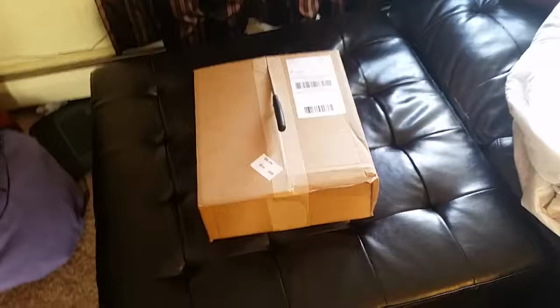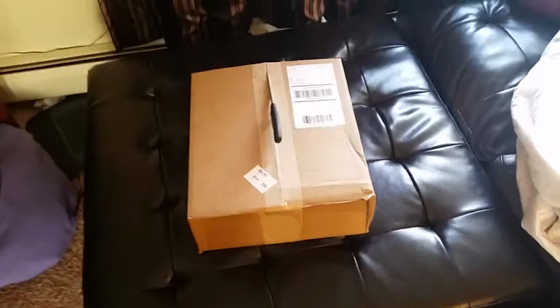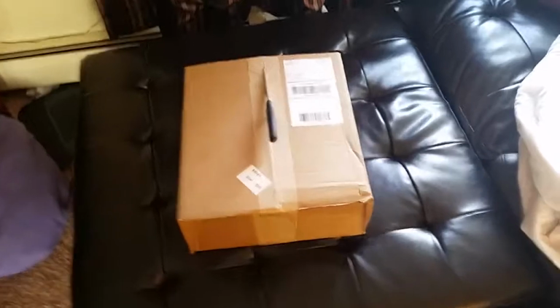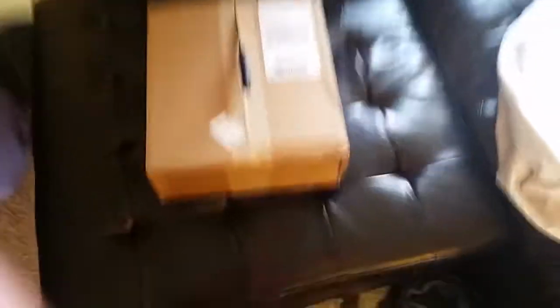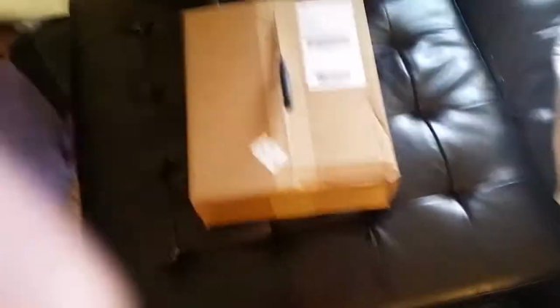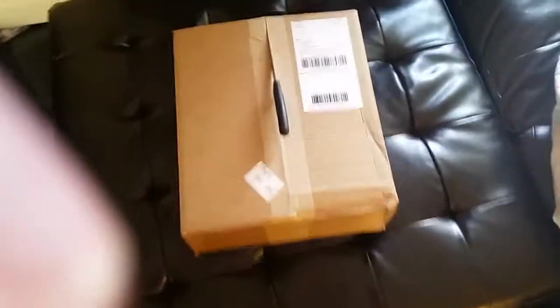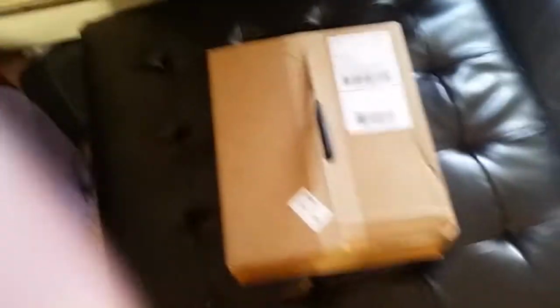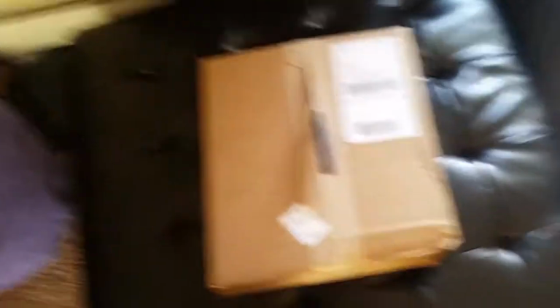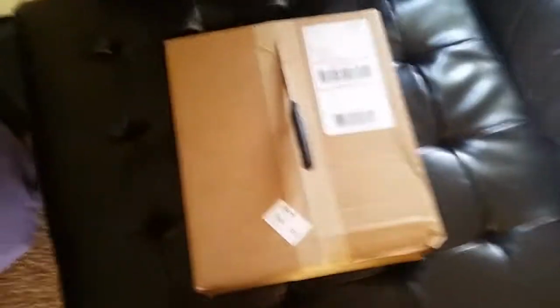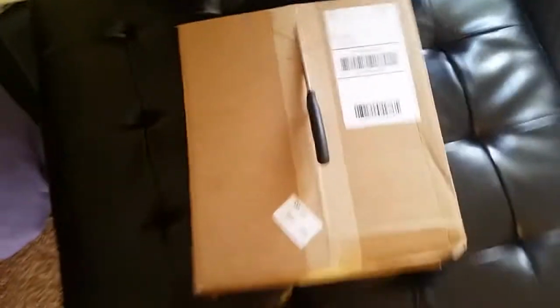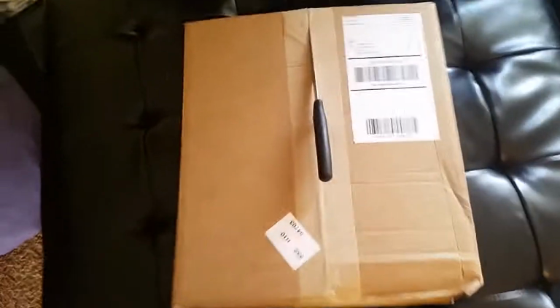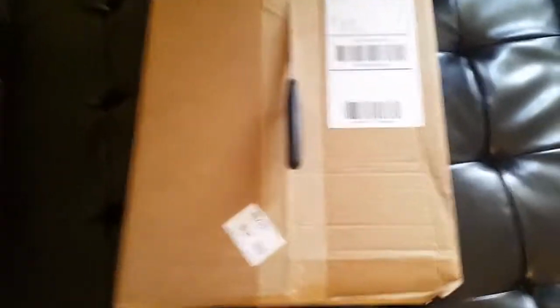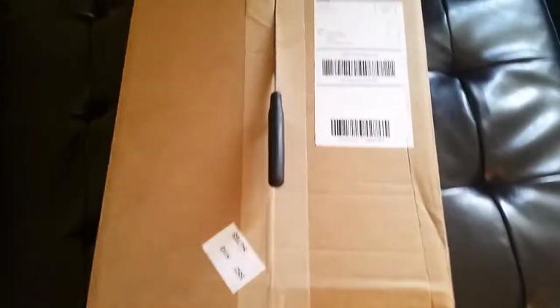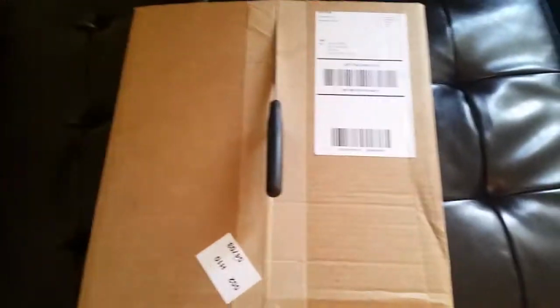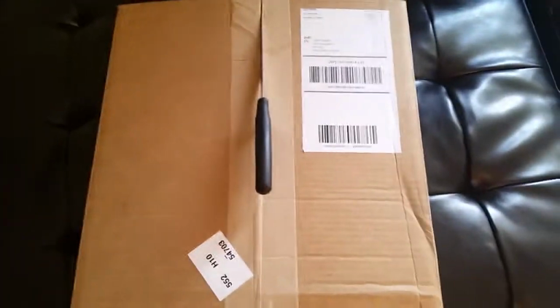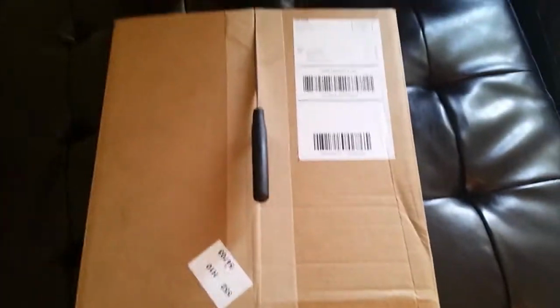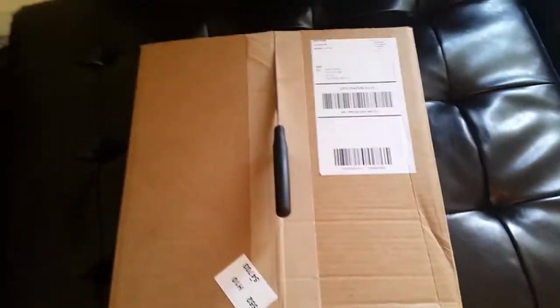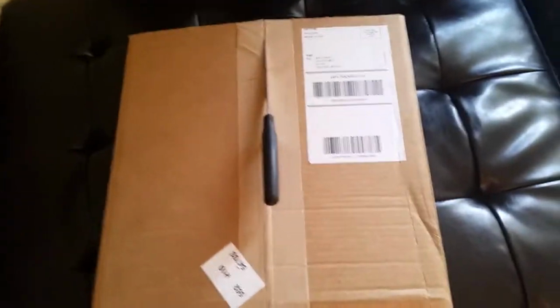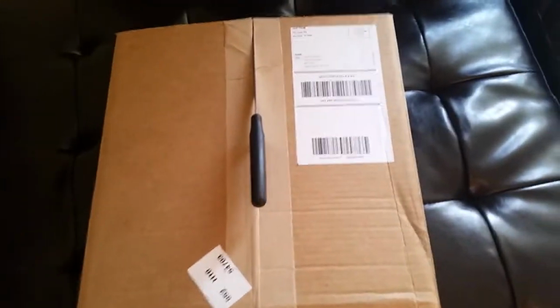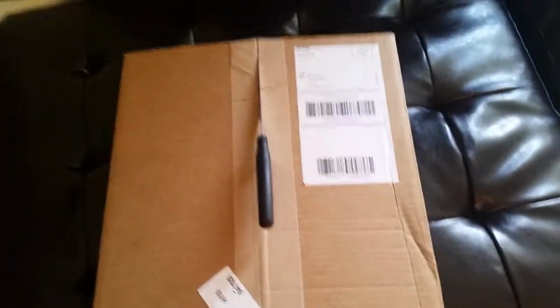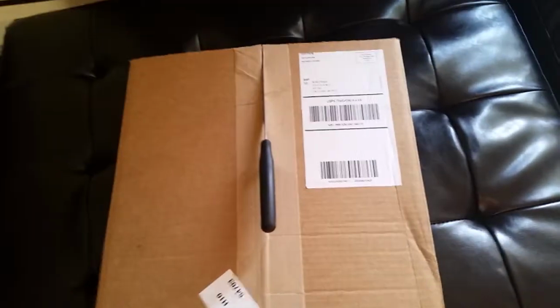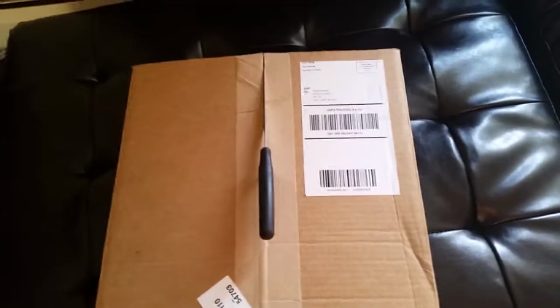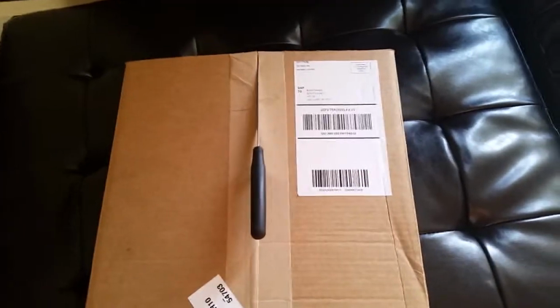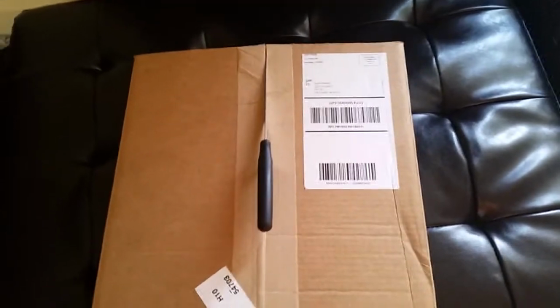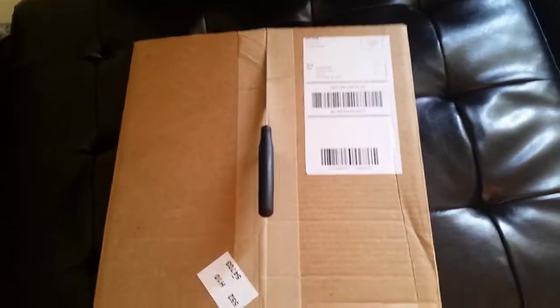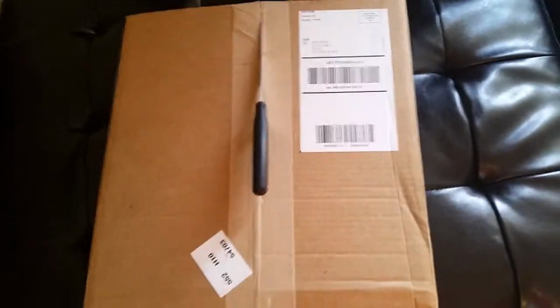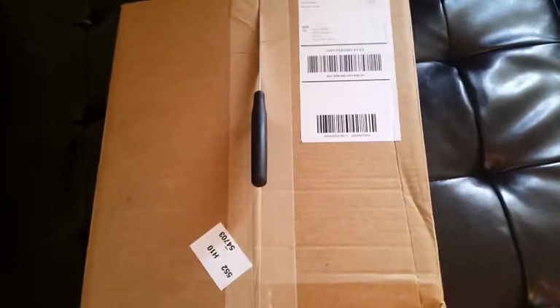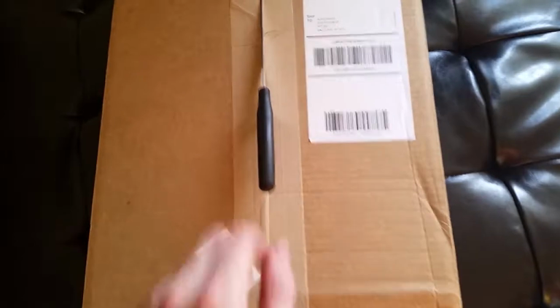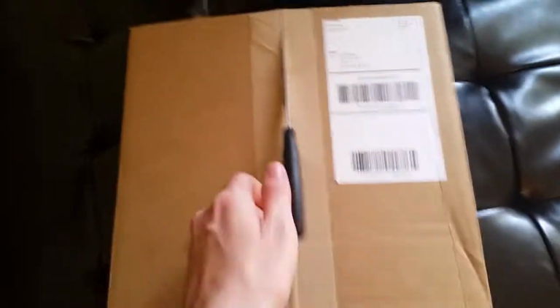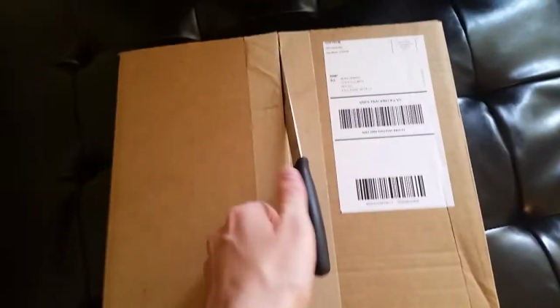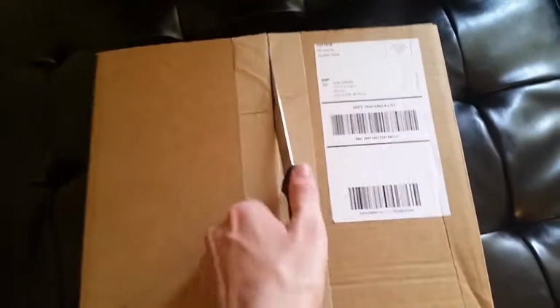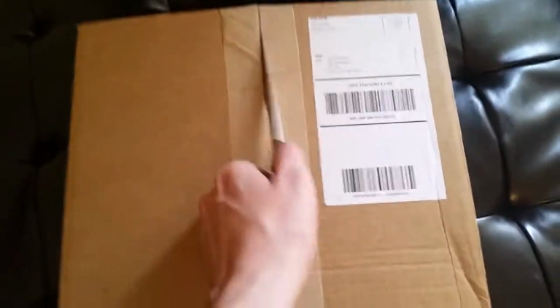Hey guys, Mr. Allen Seed and this is the Hollister Winter 2015 unboxing.